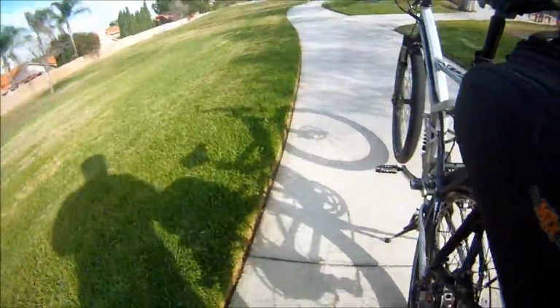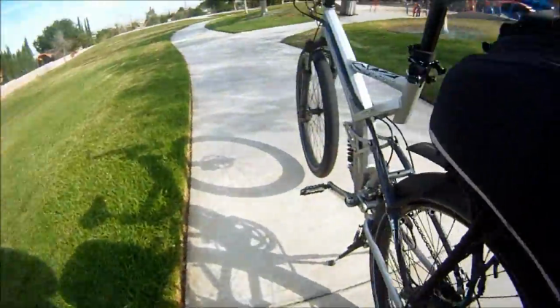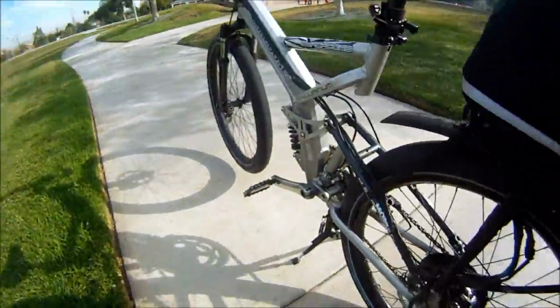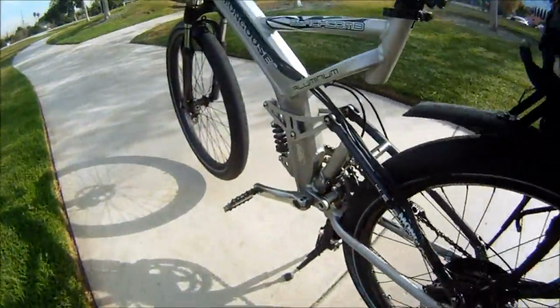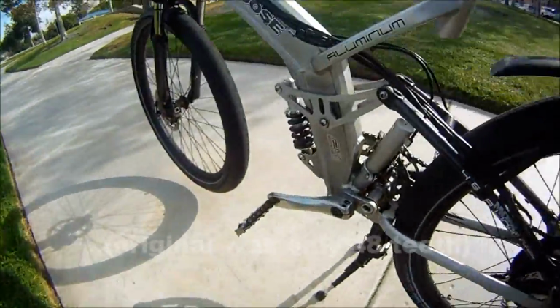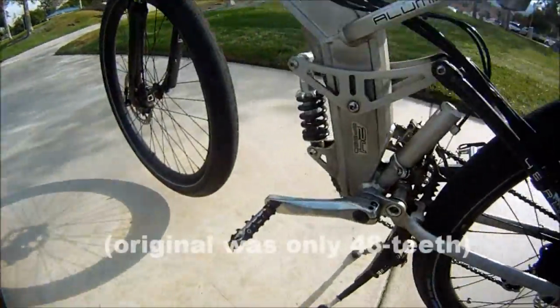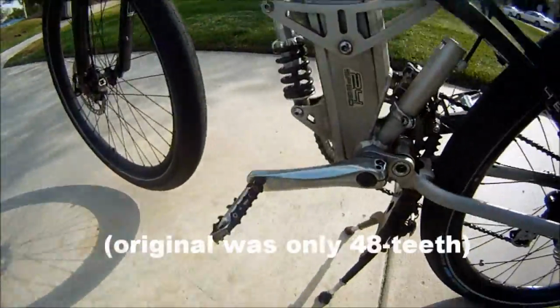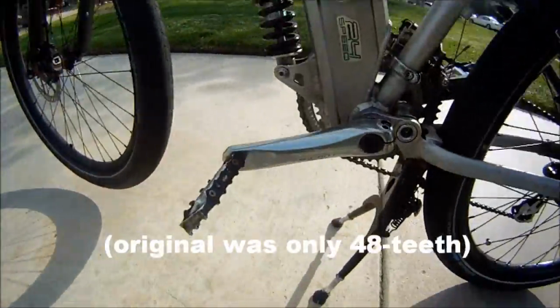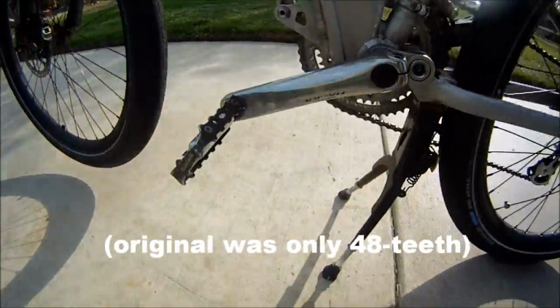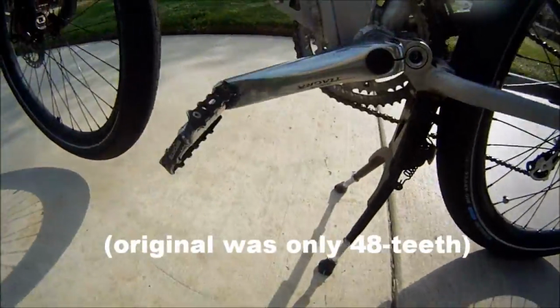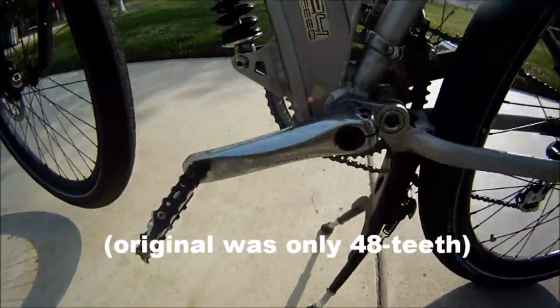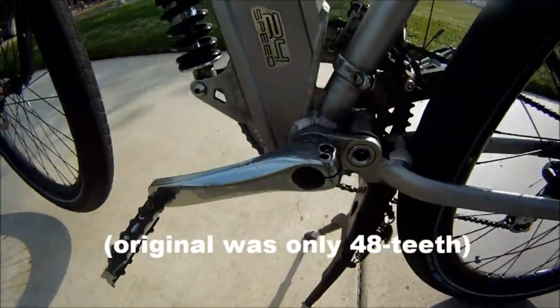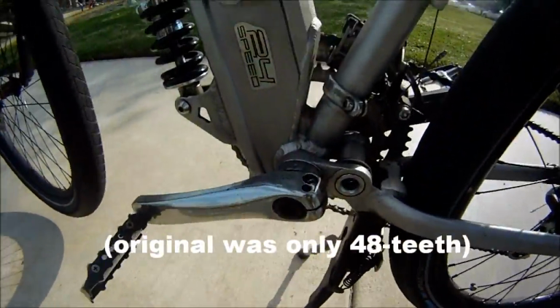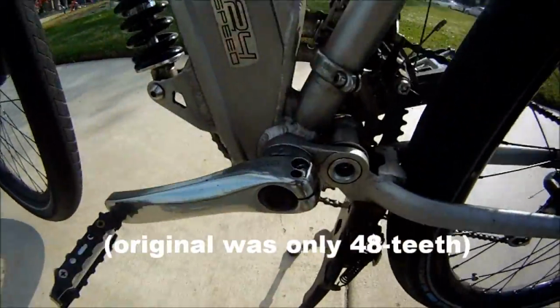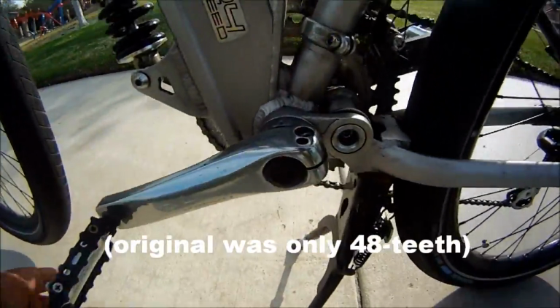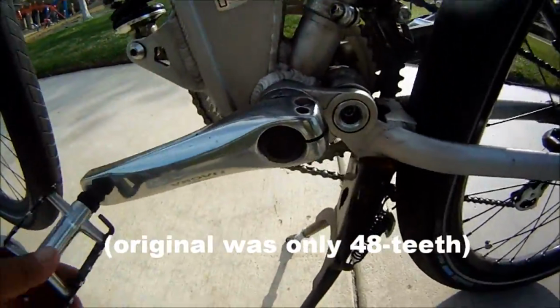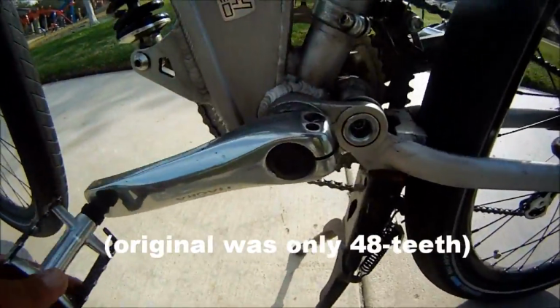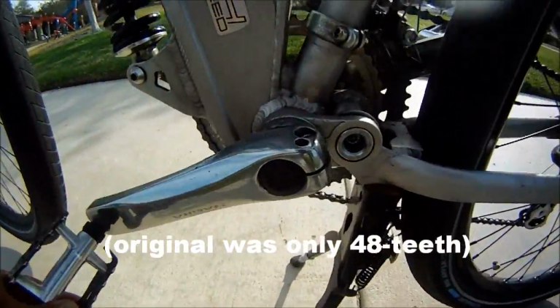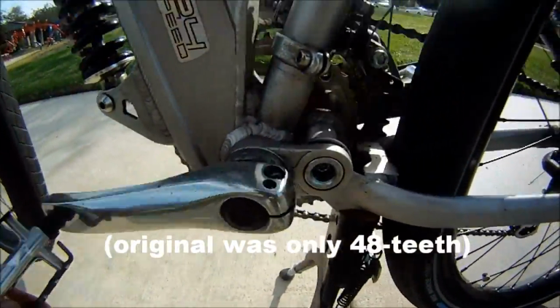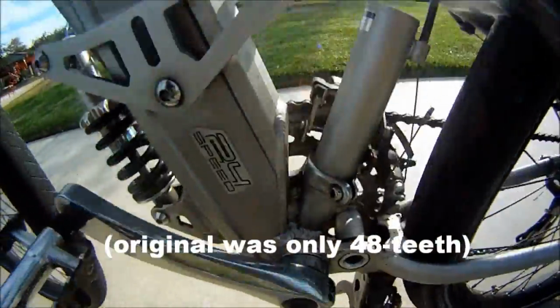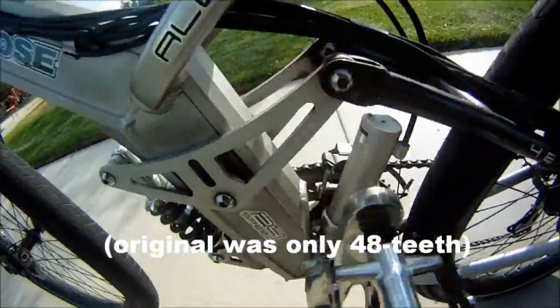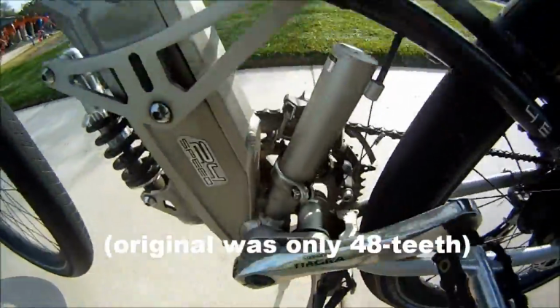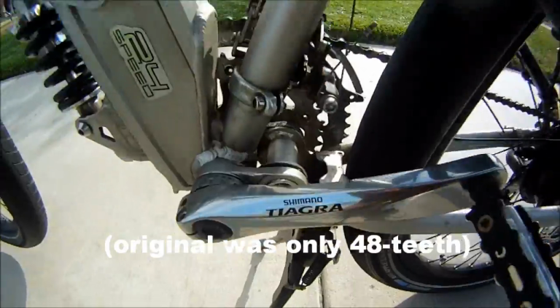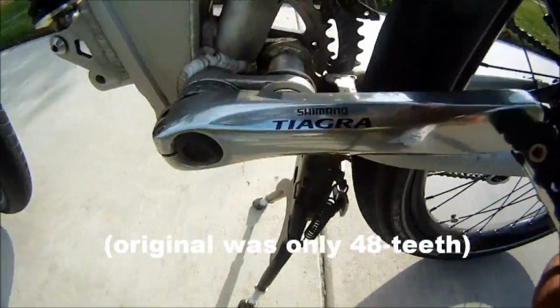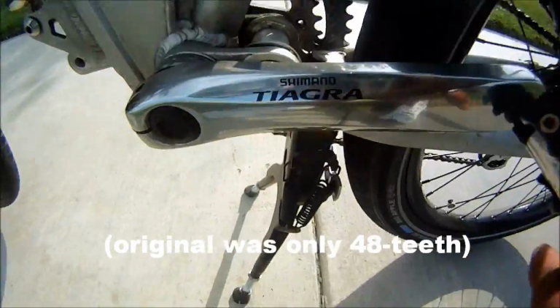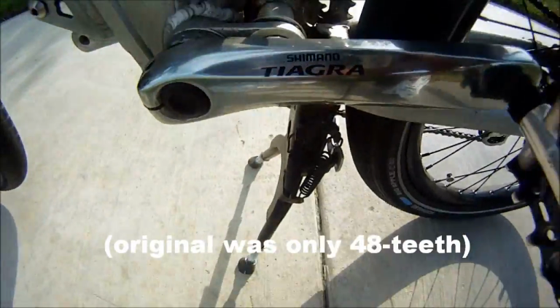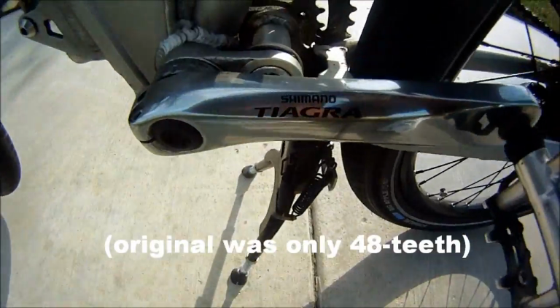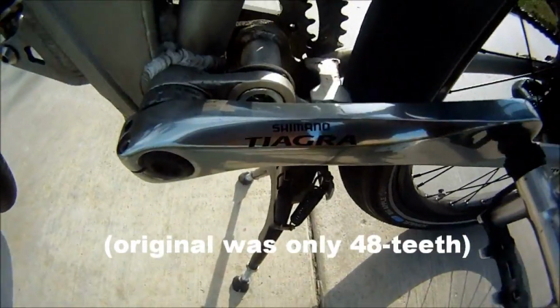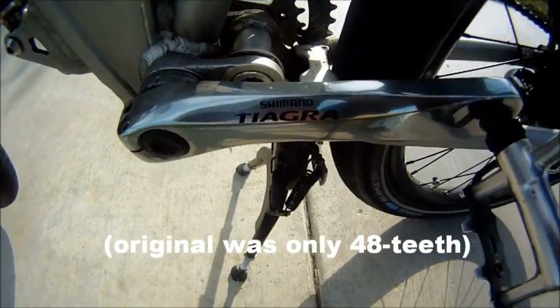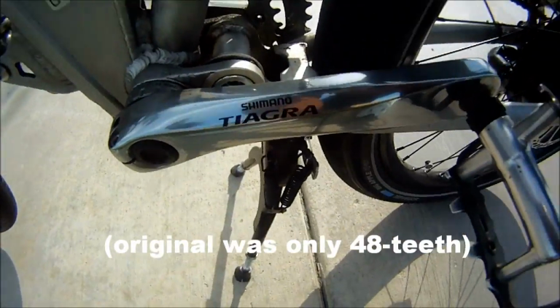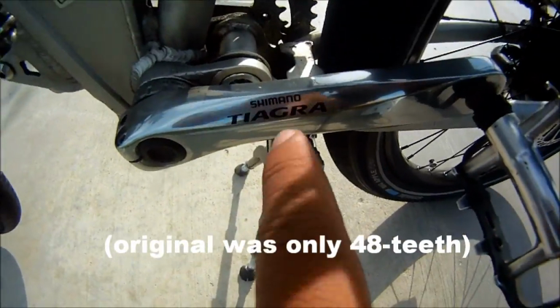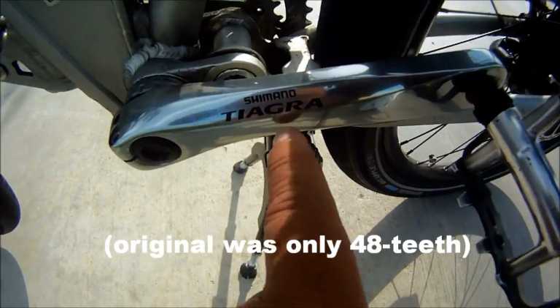So I had to switch out the regular mountain bike cranks to this Shimano Tiagra road crank.